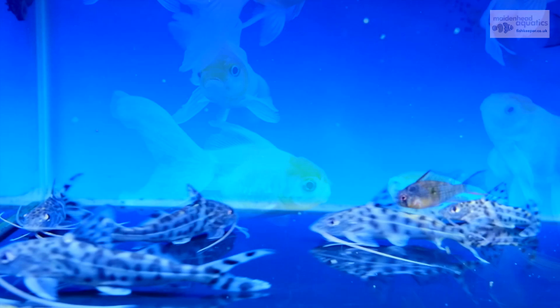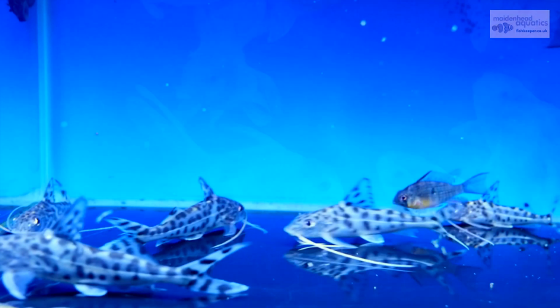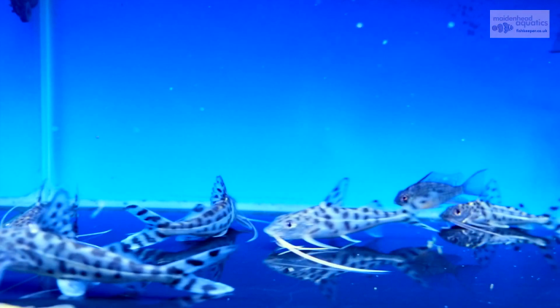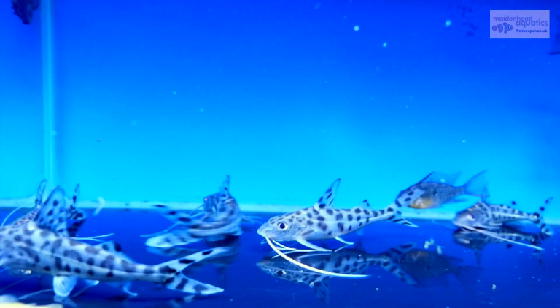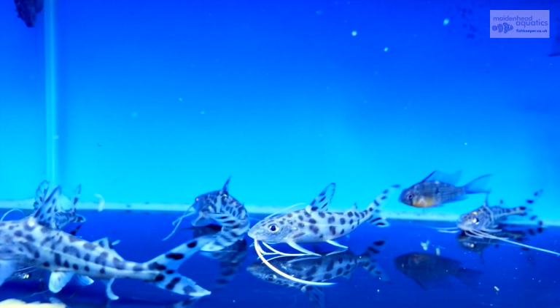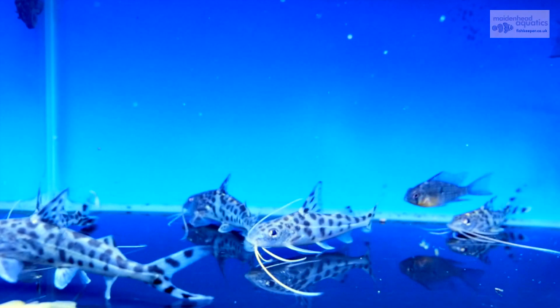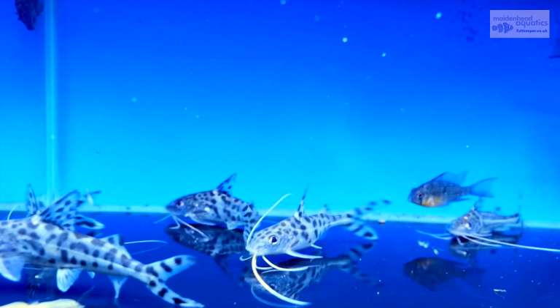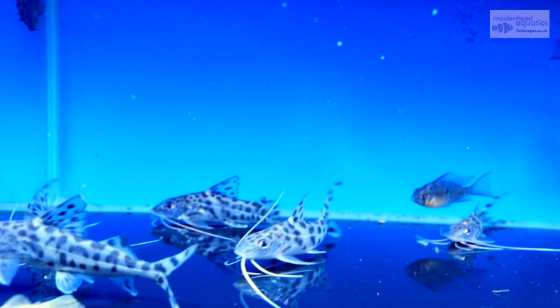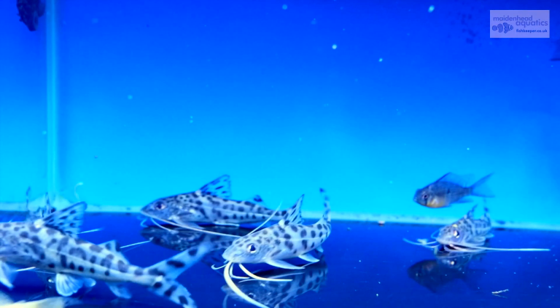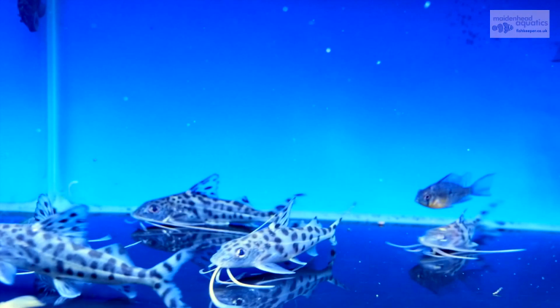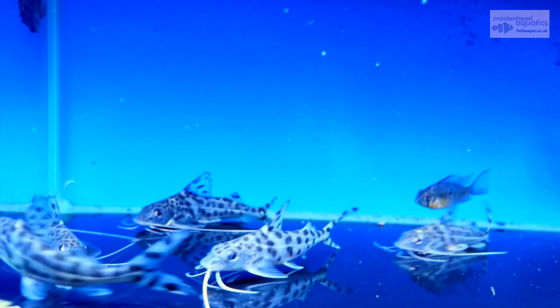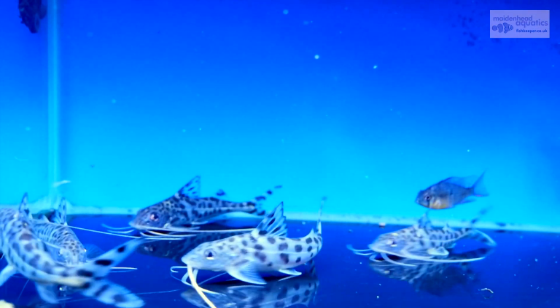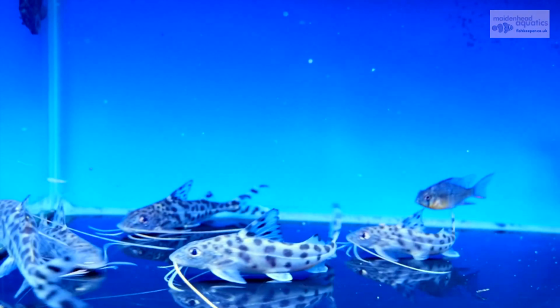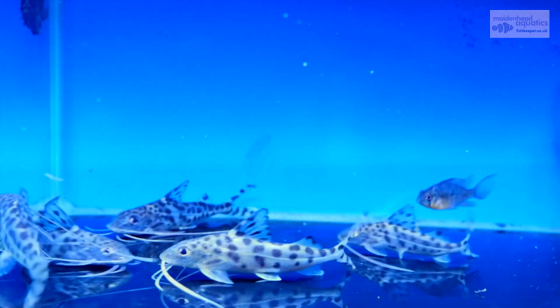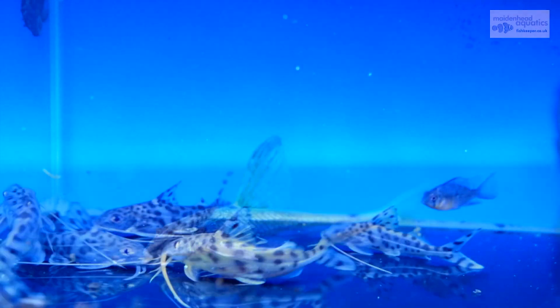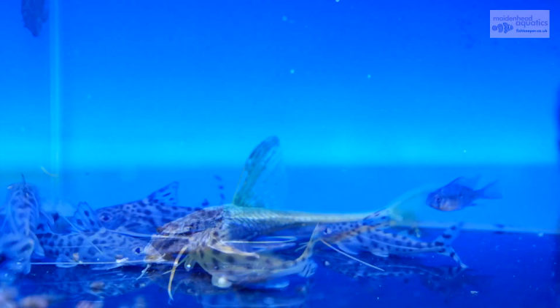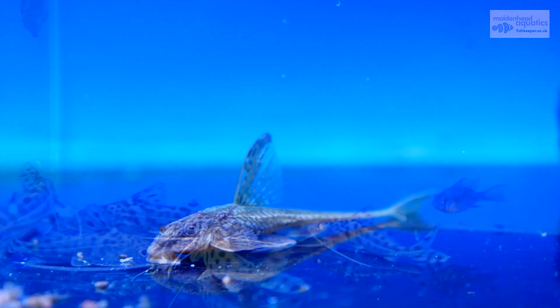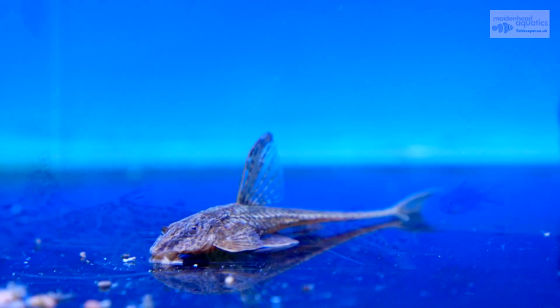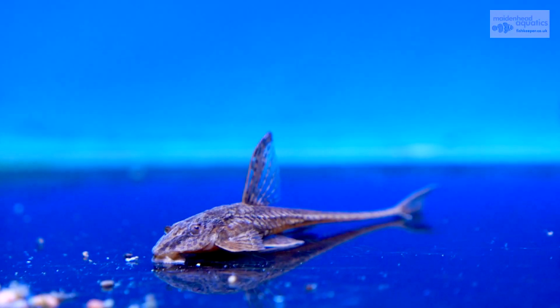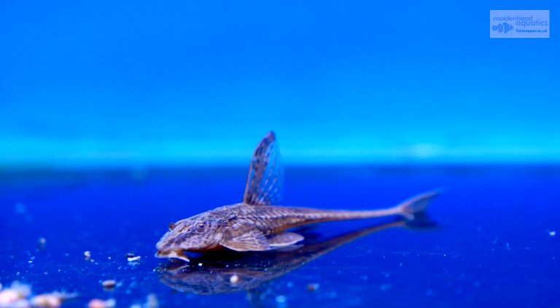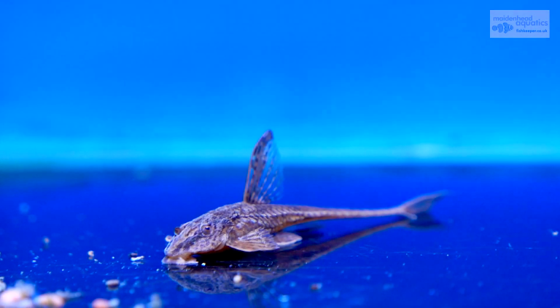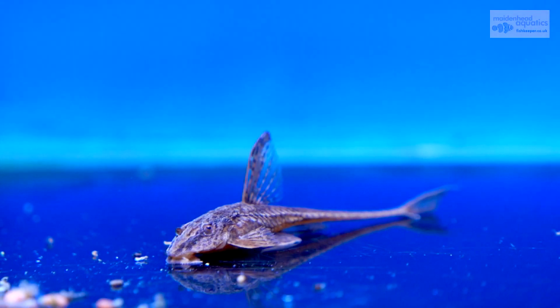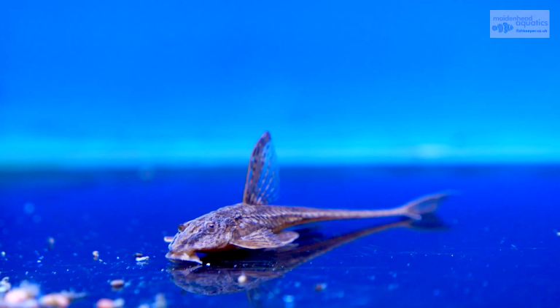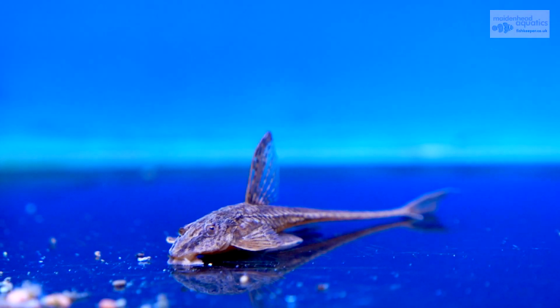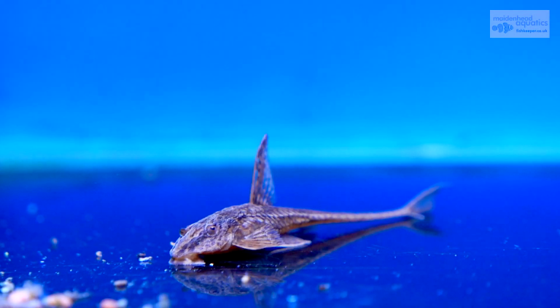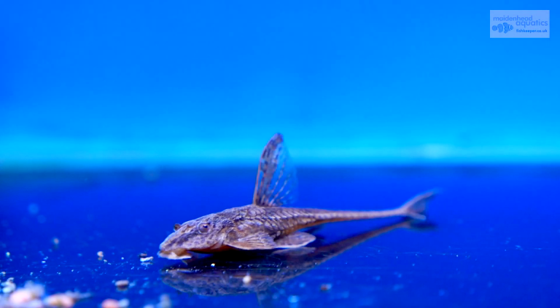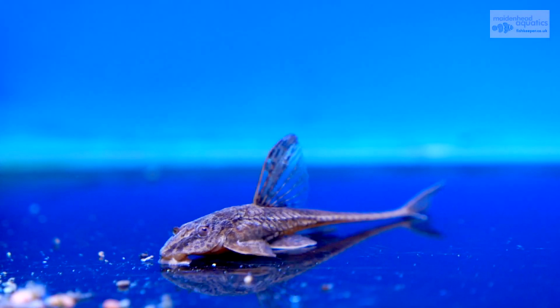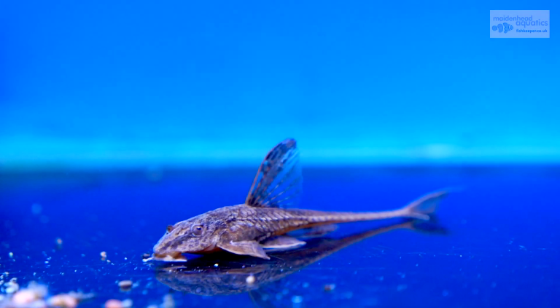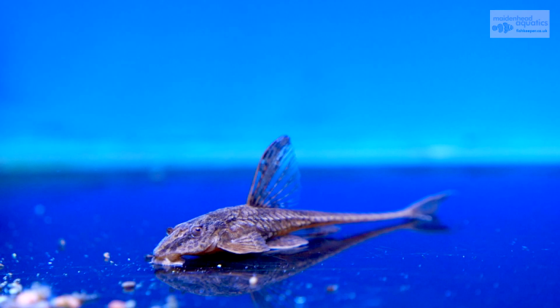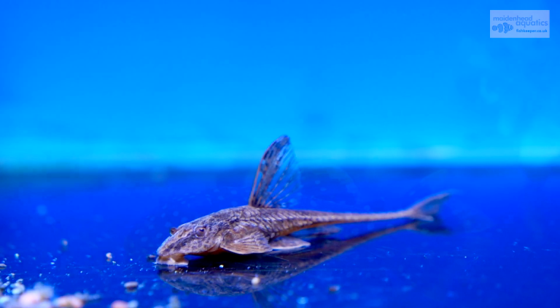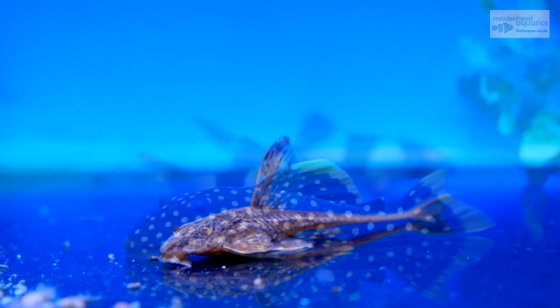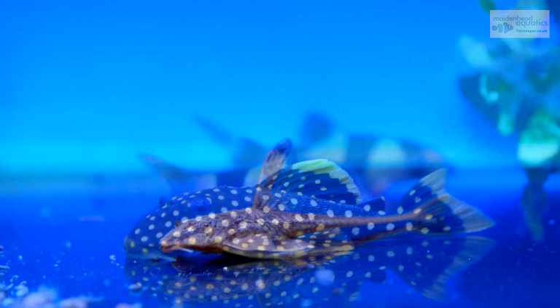In our fish house, you'll find a wide range of wonderful and unique catfish species.